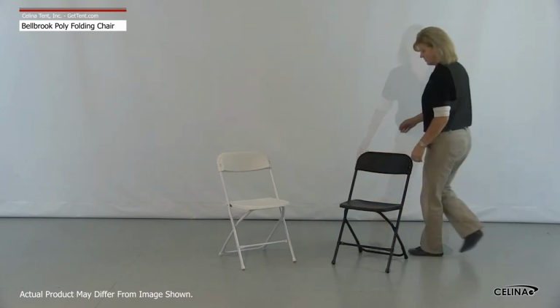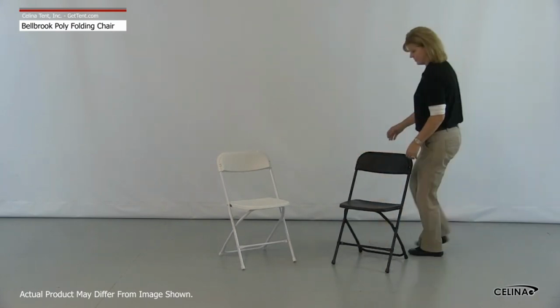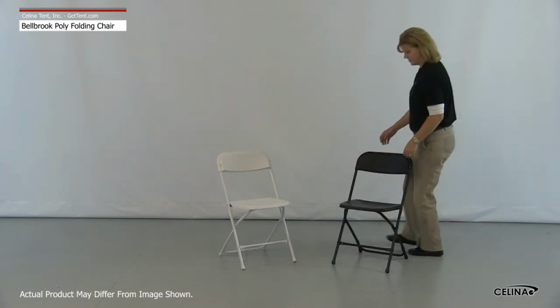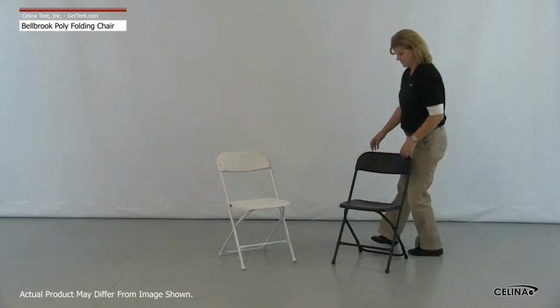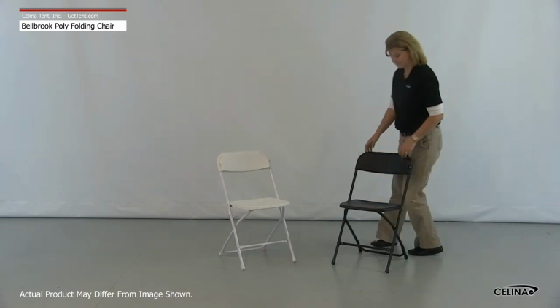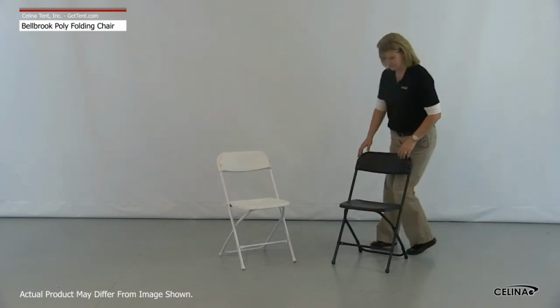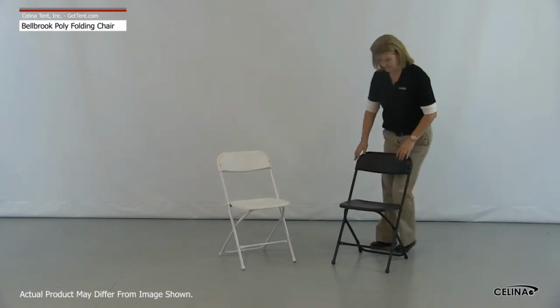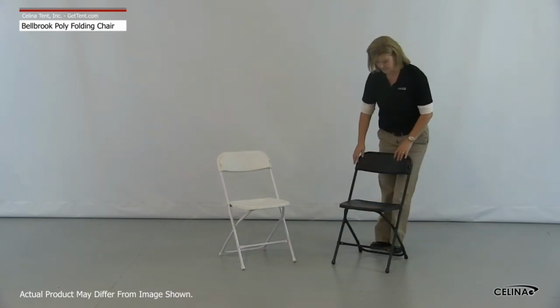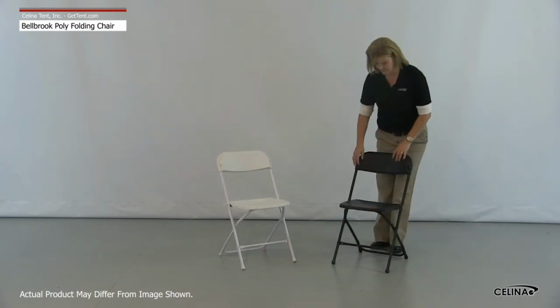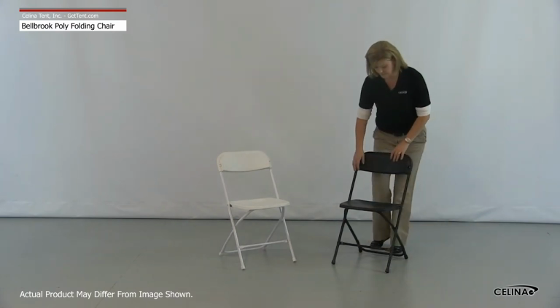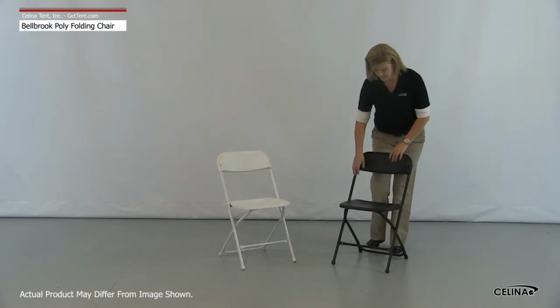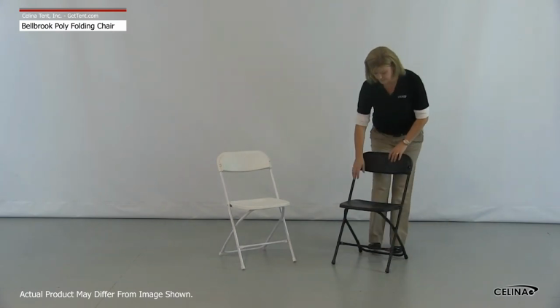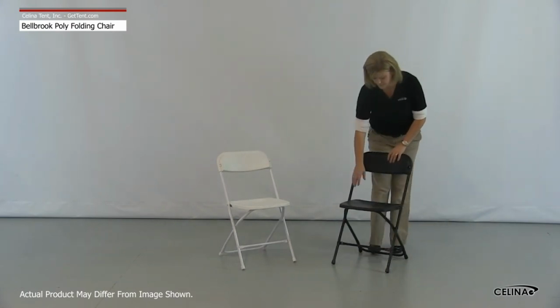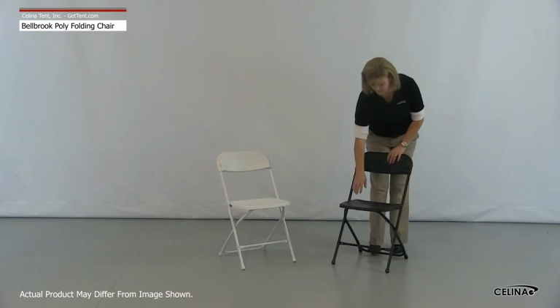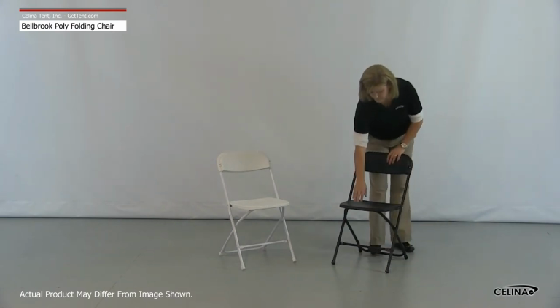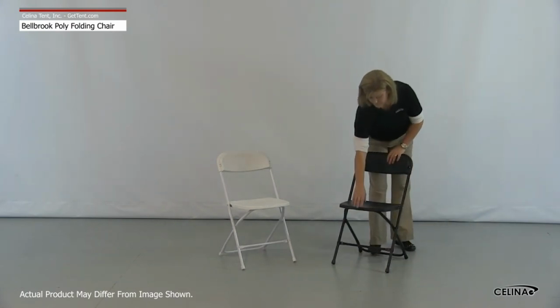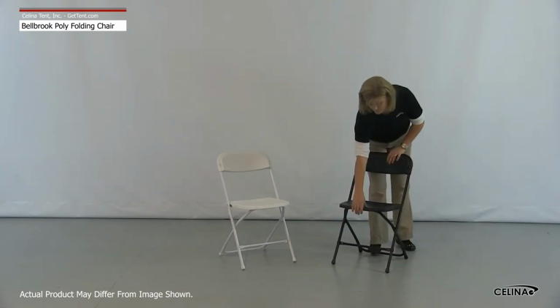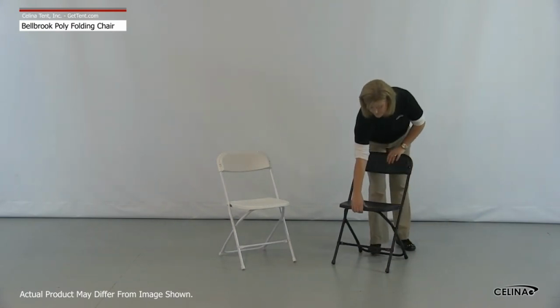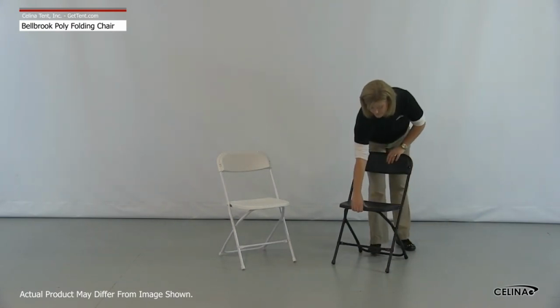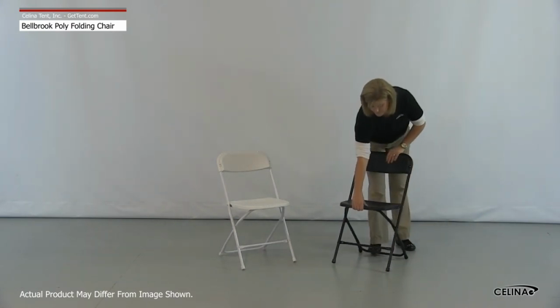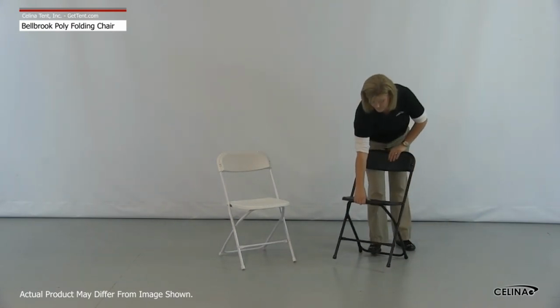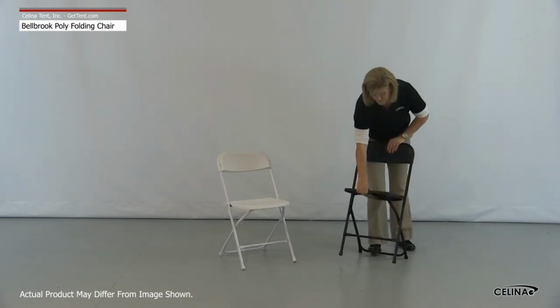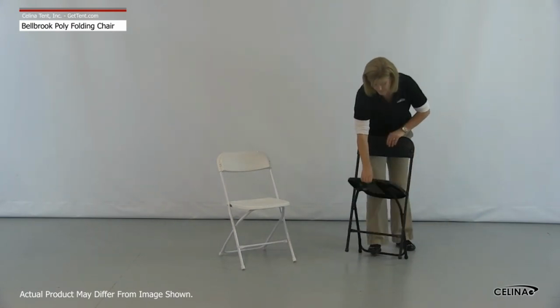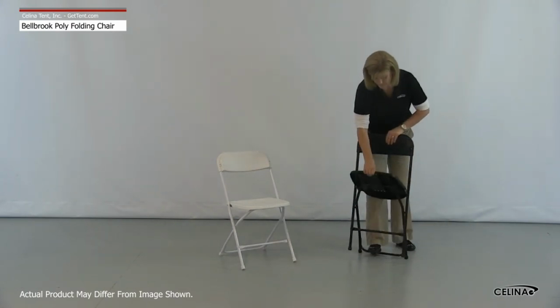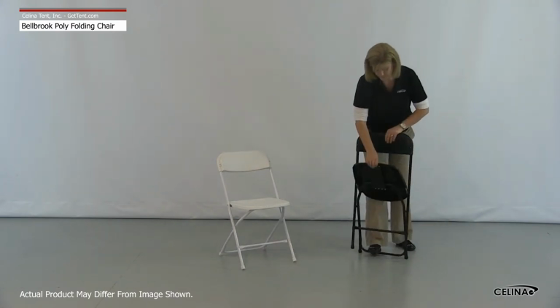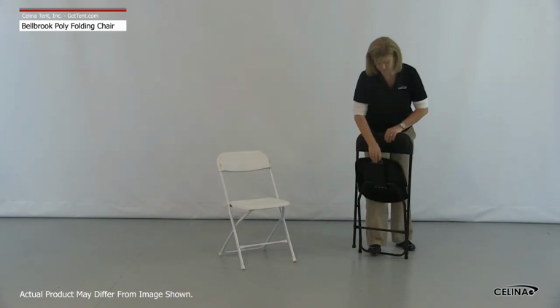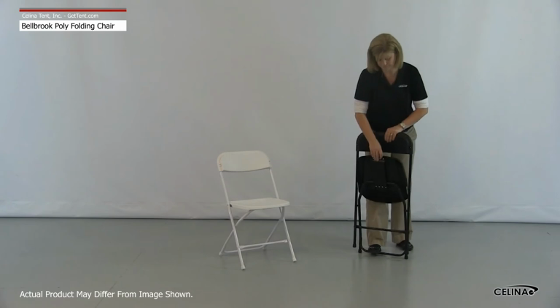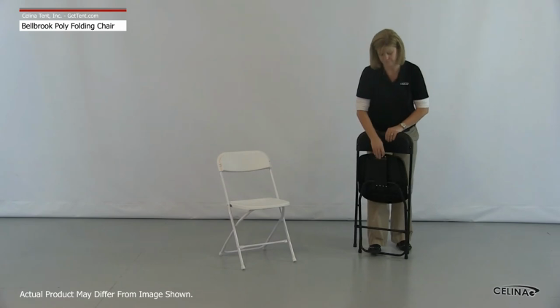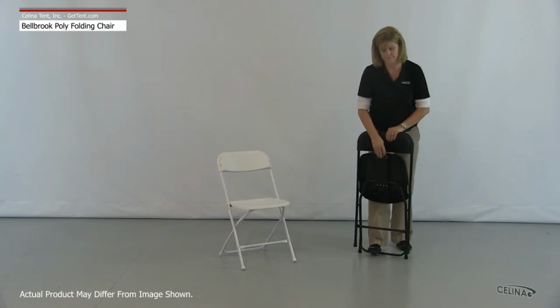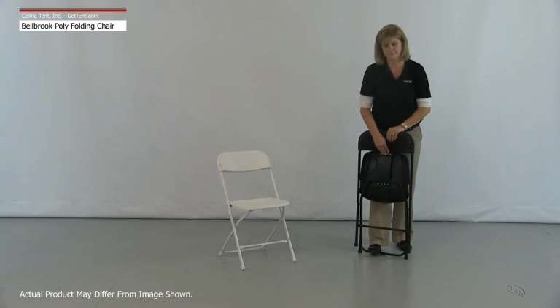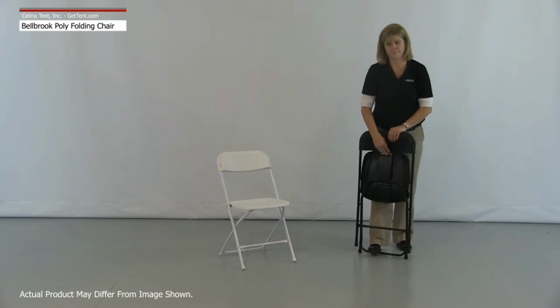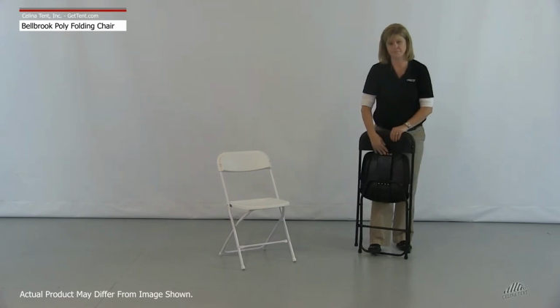For striking, grasp the chair back and the front of the seat portion, pulling up on the seat.